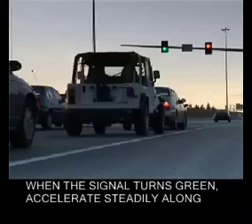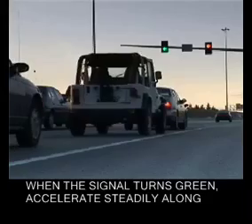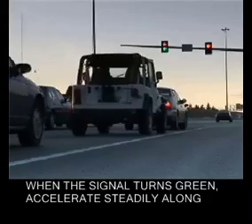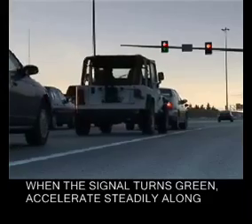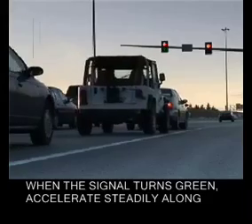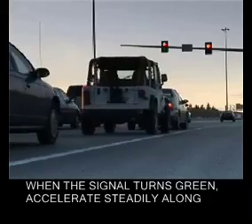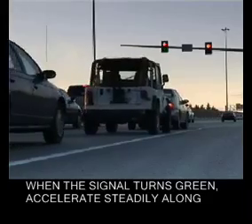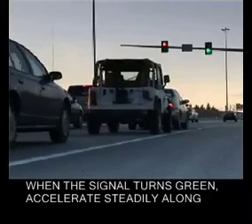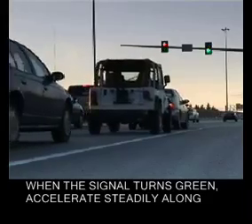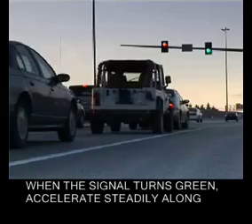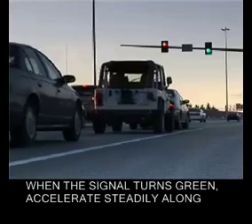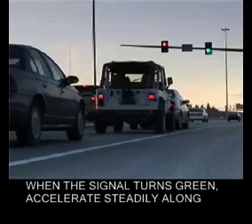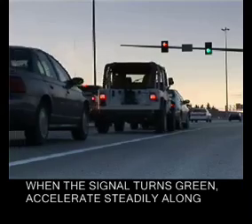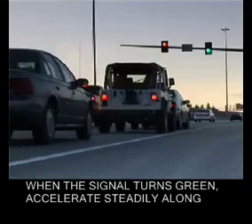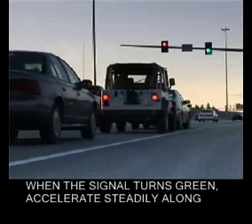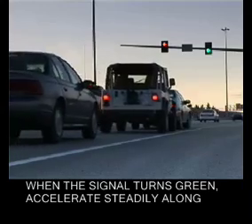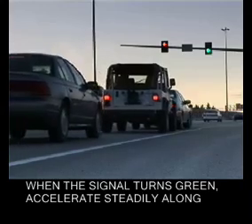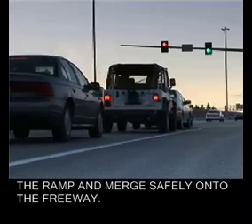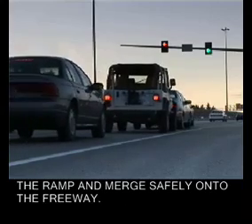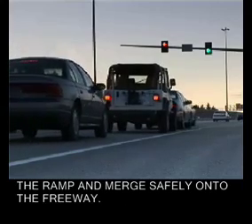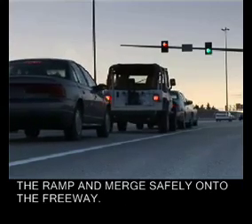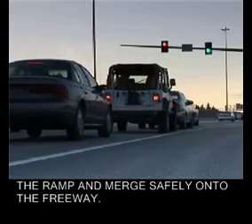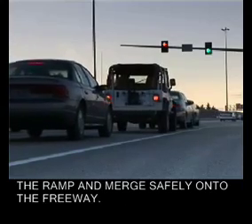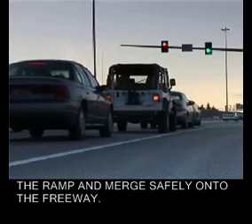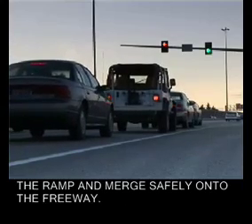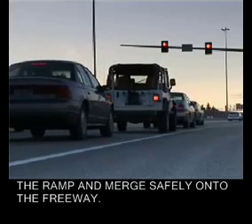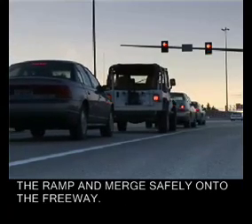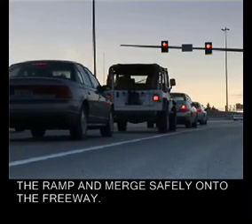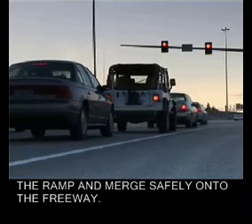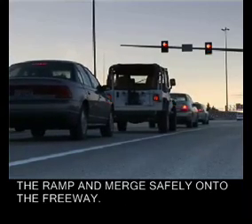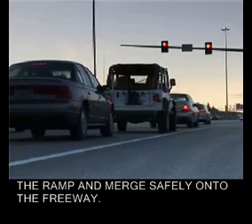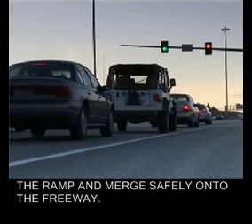When the signal turns green, accelerate steadily along the ramp and merge safely onto the freeway.